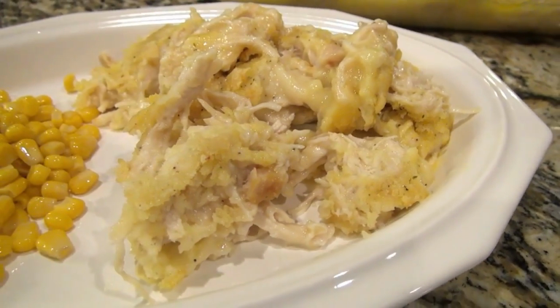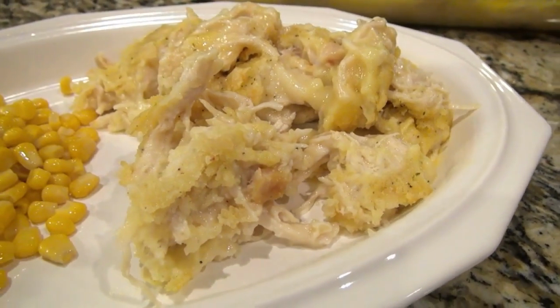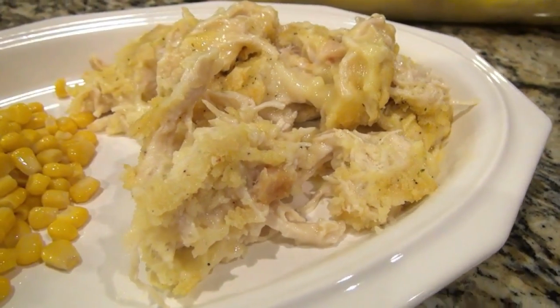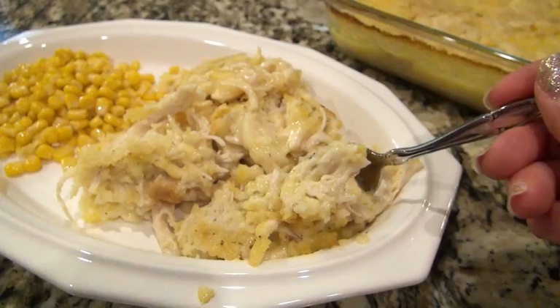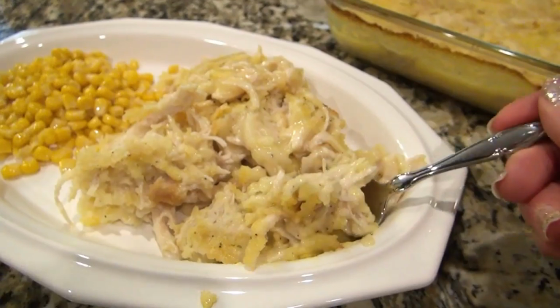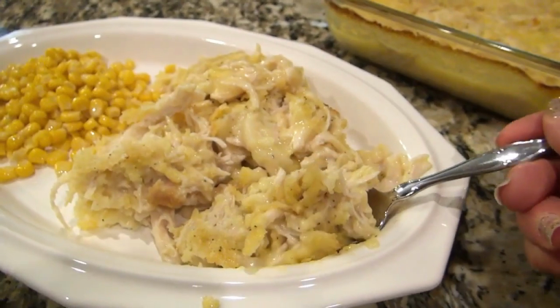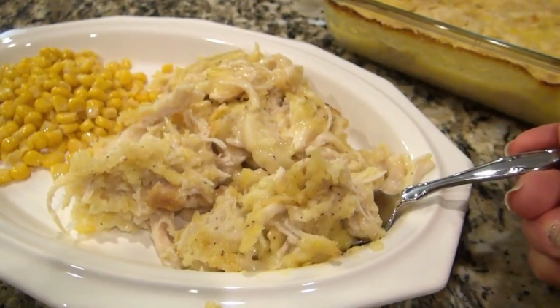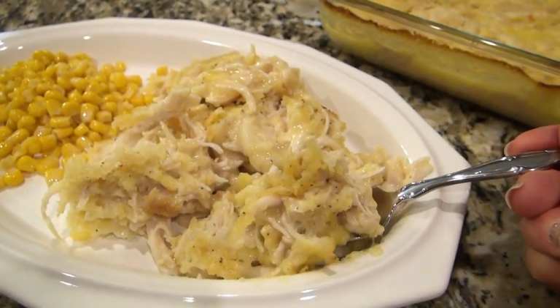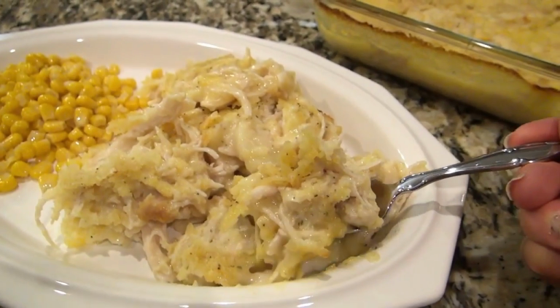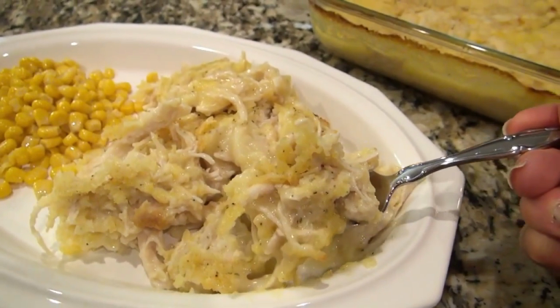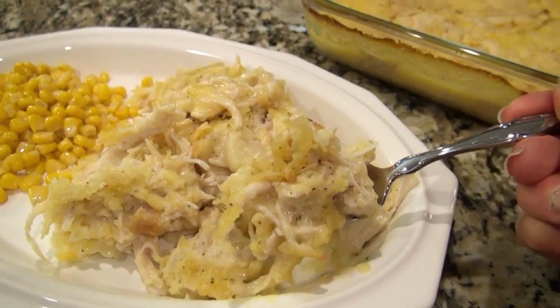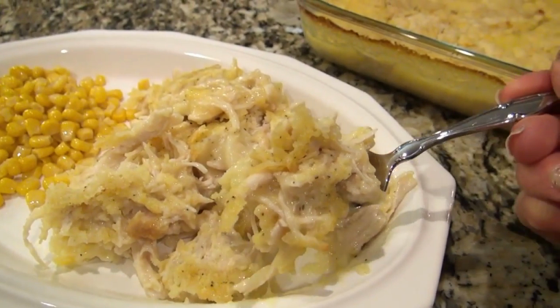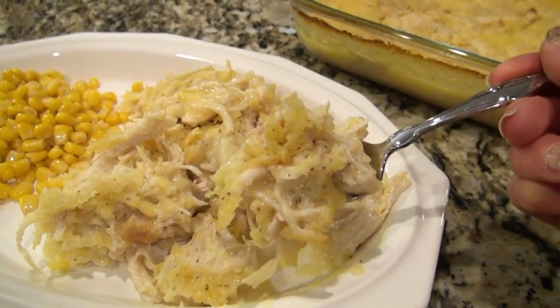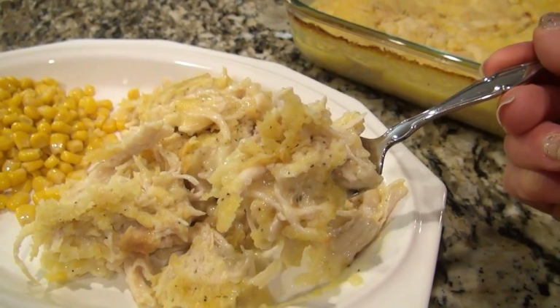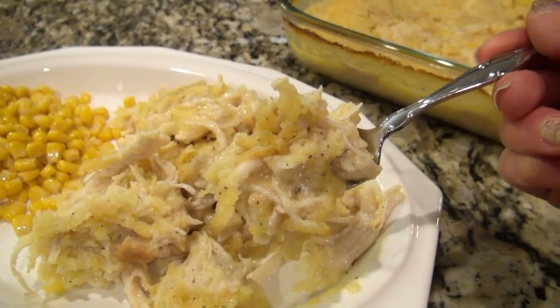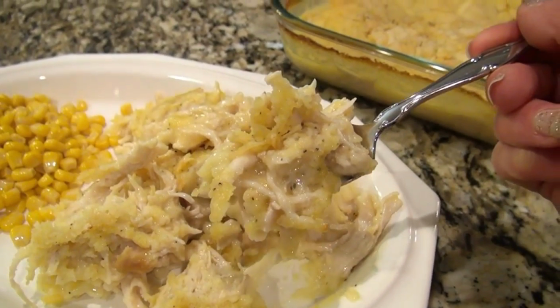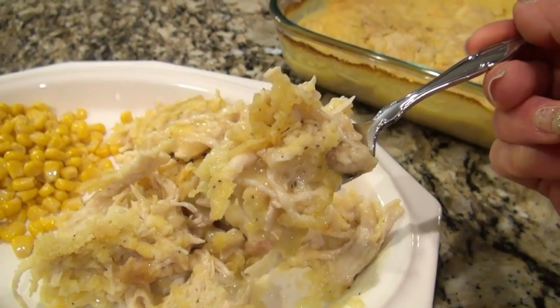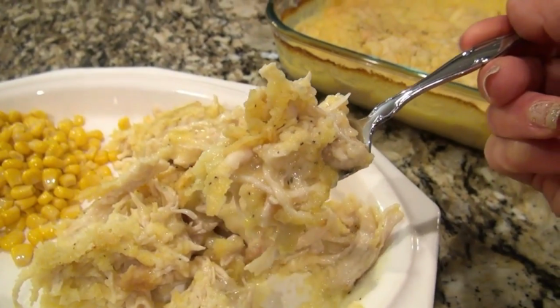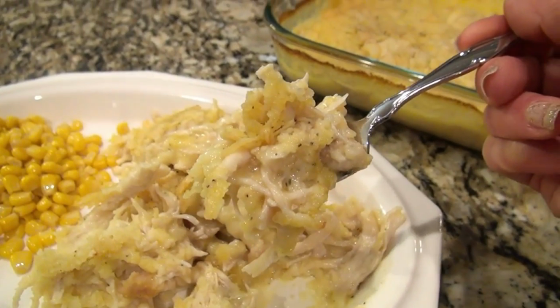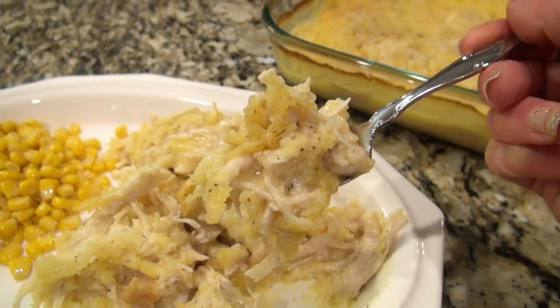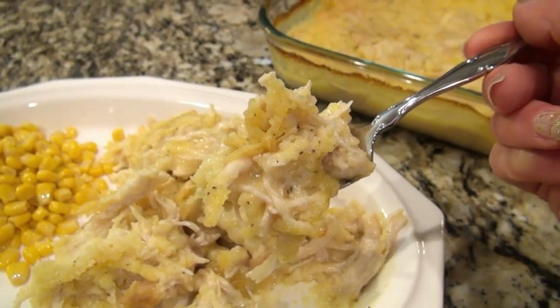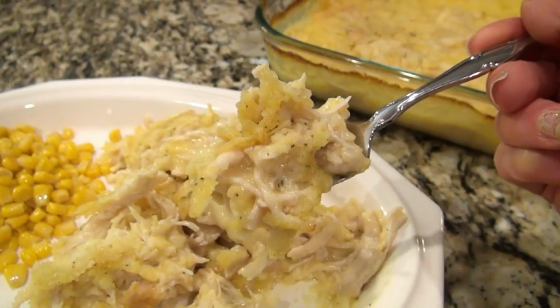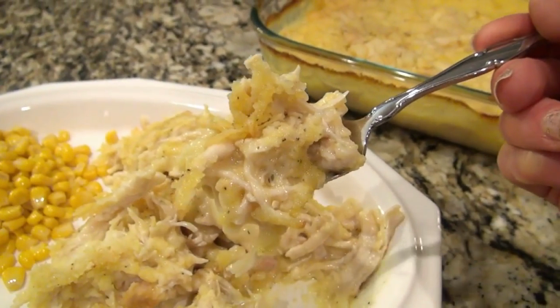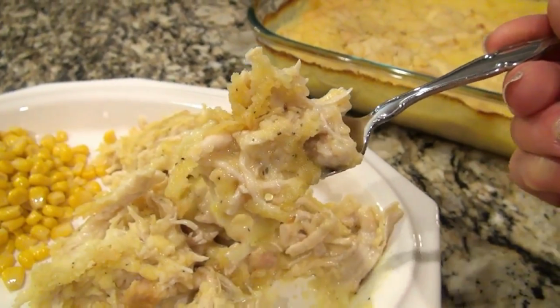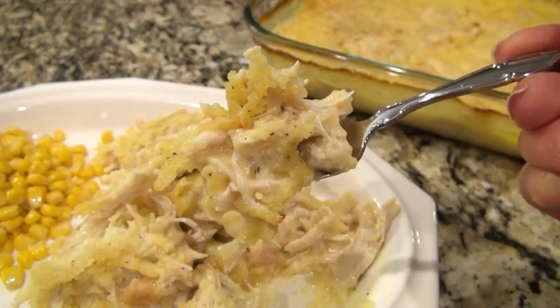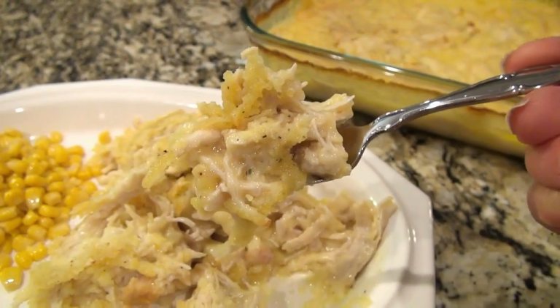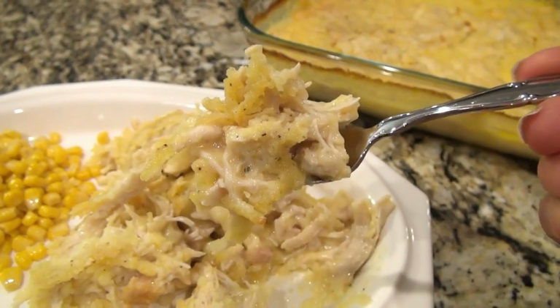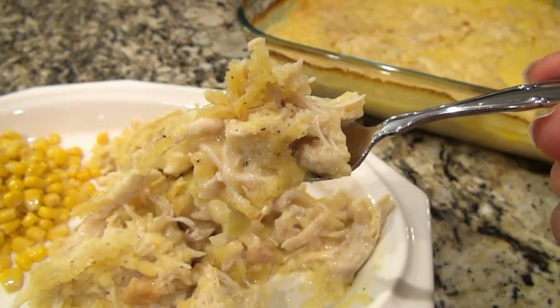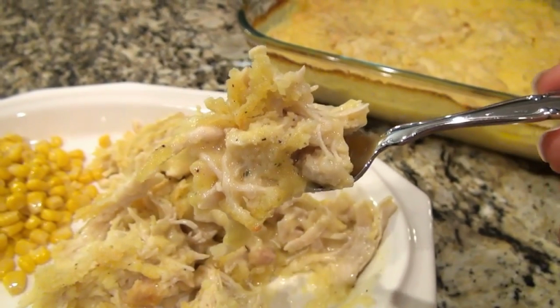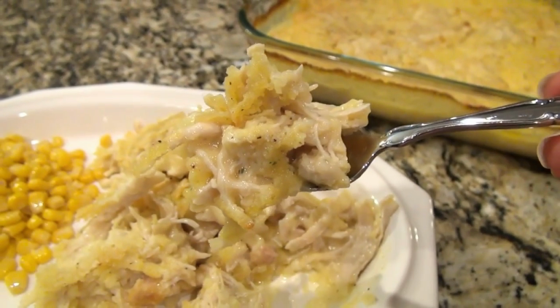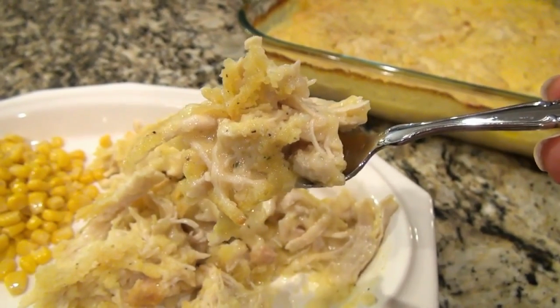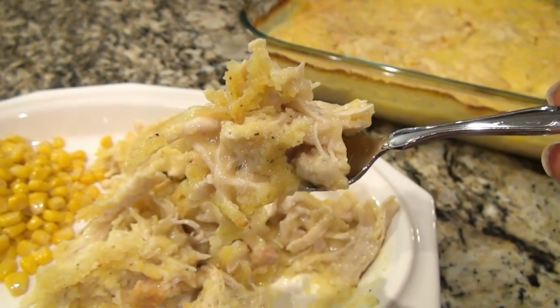This was amazing. We all loved it. I just made some buttered corn to go on the side.